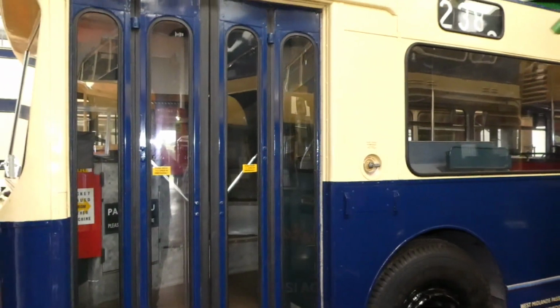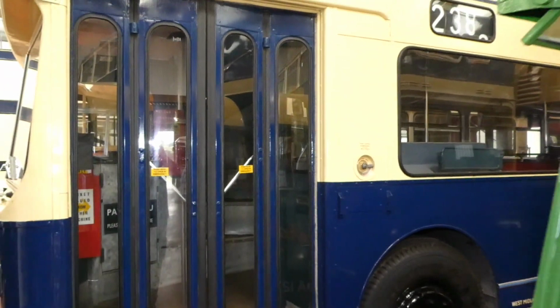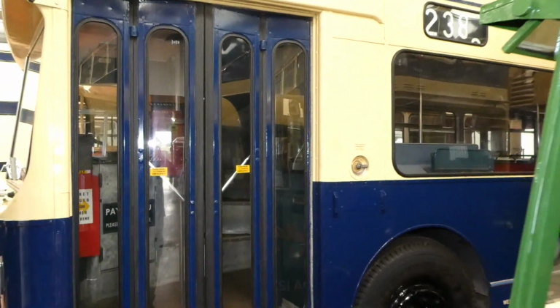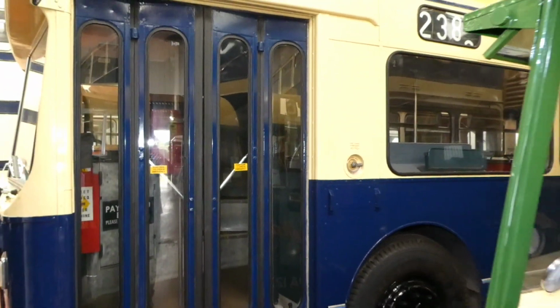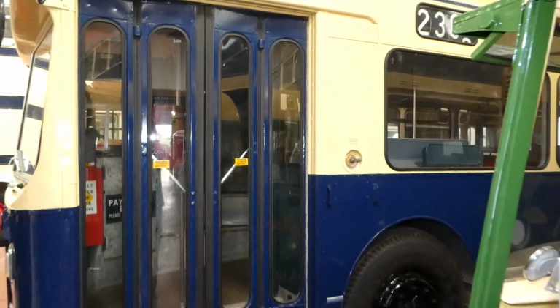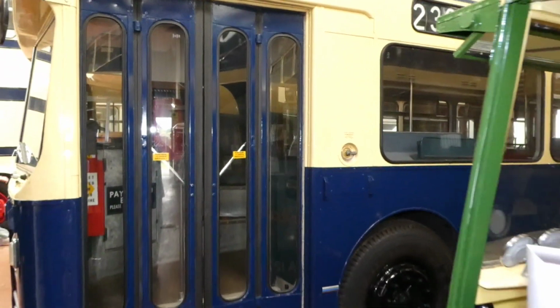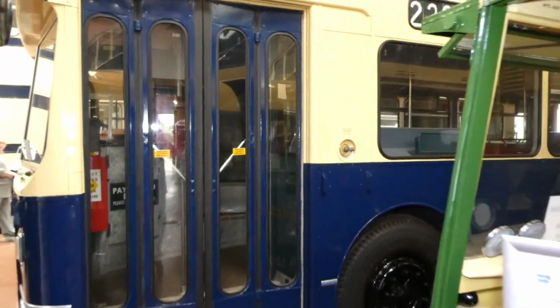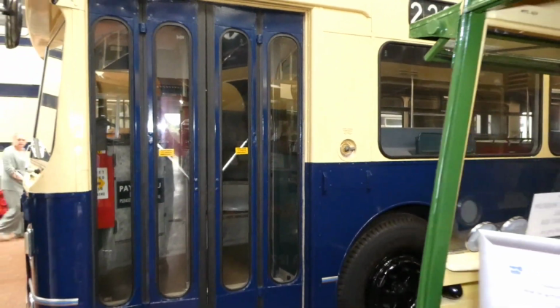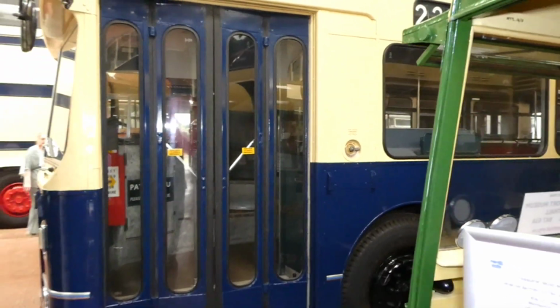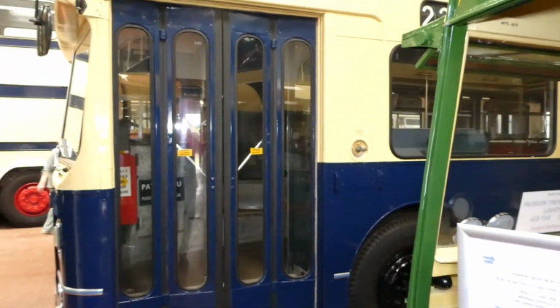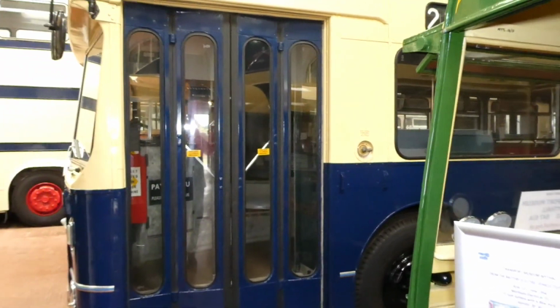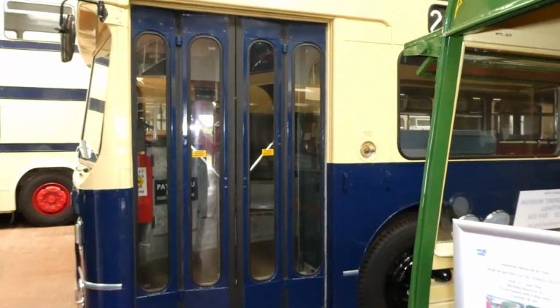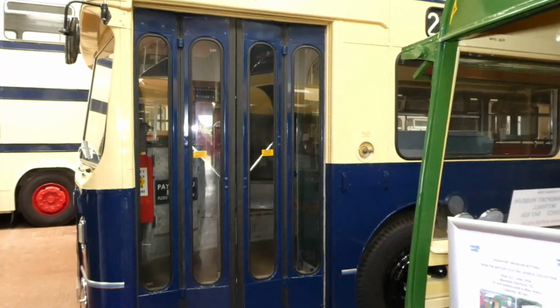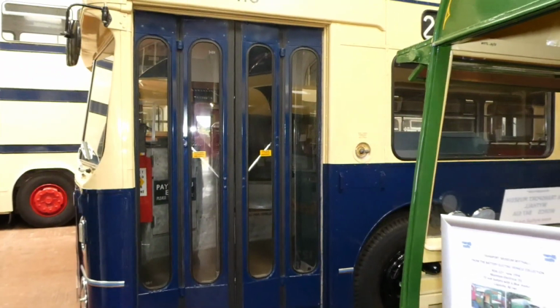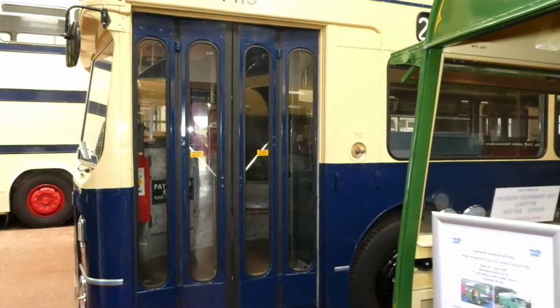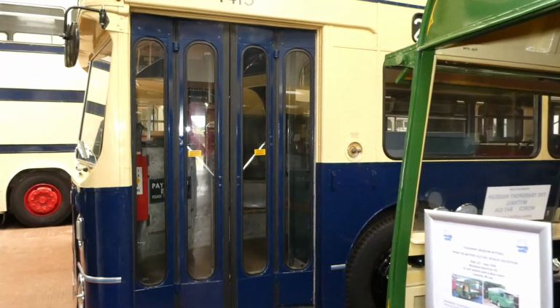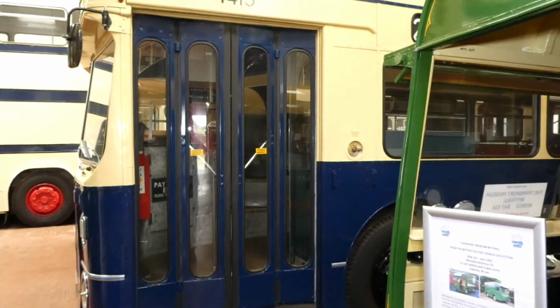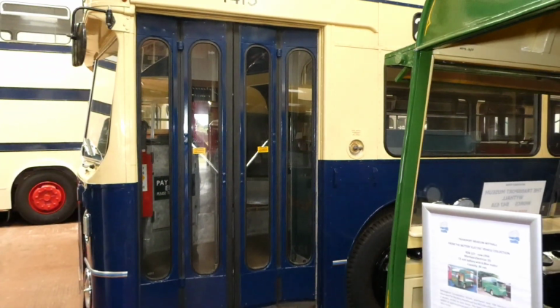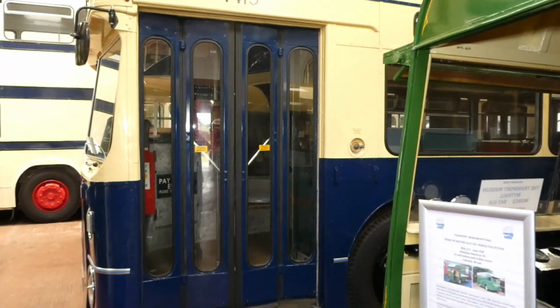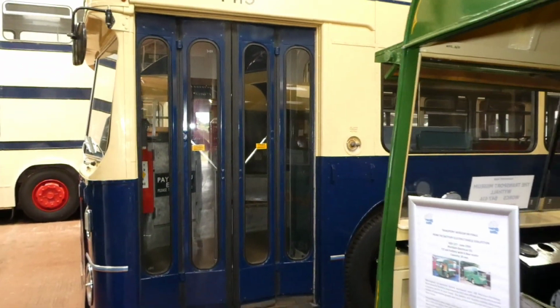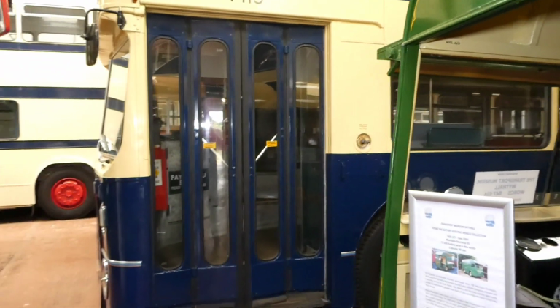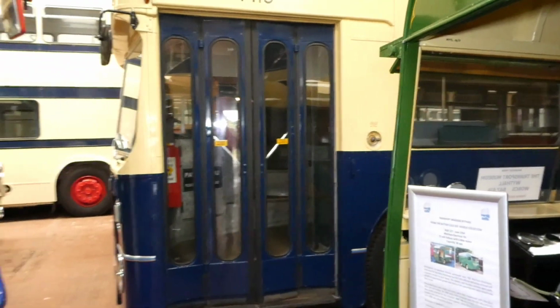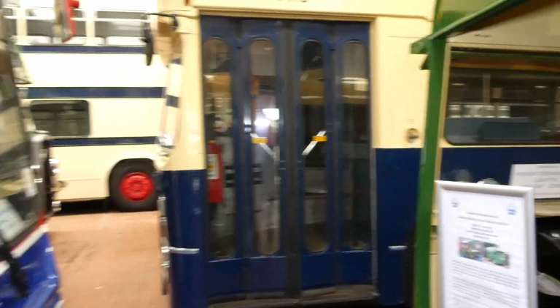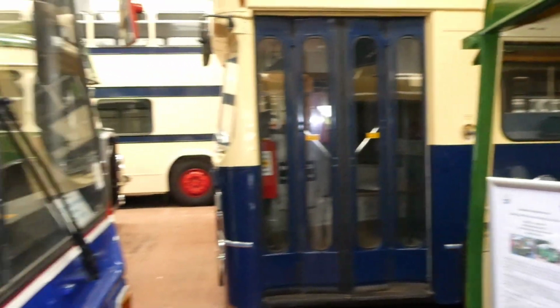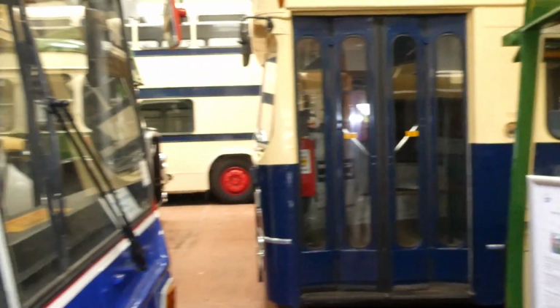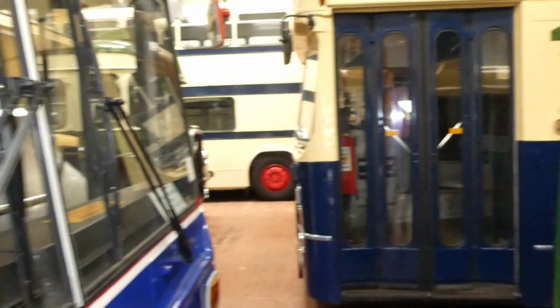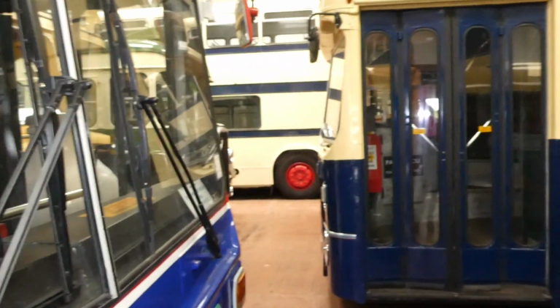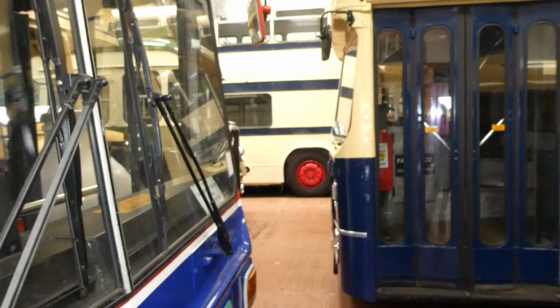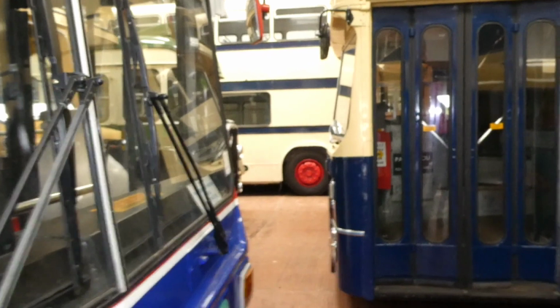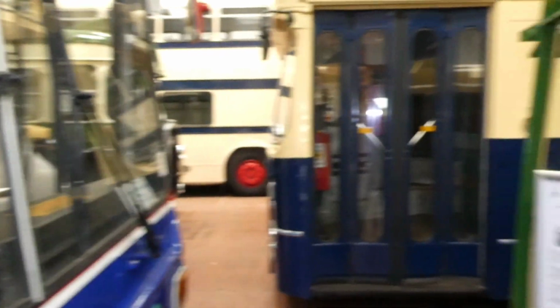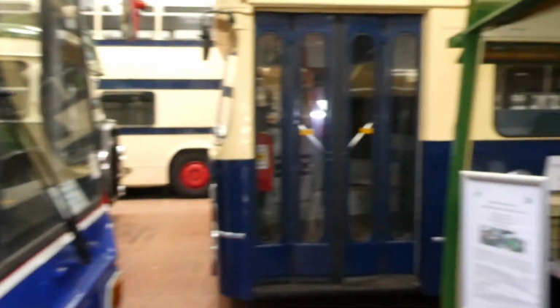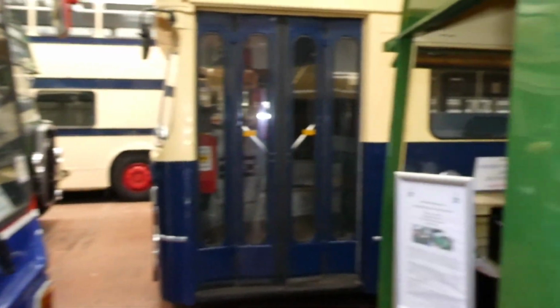We're parked between buses, so we've got very little space here. I'll try and get you another angle on that.